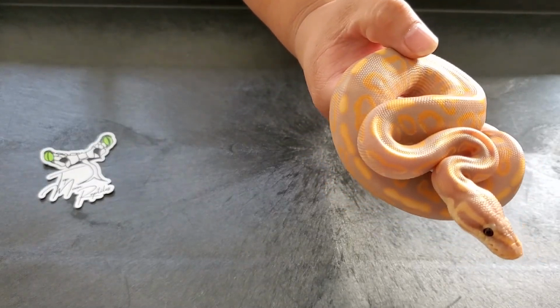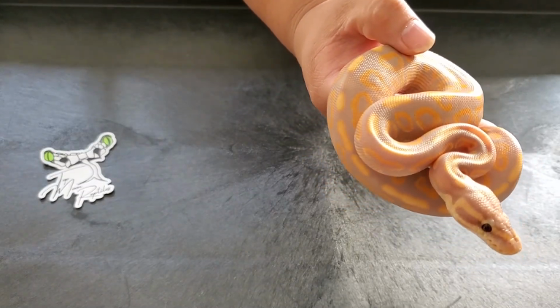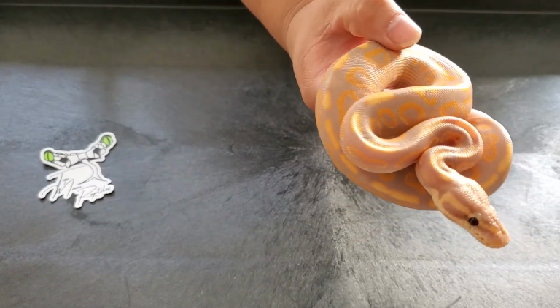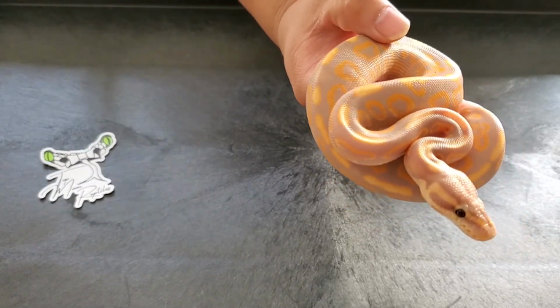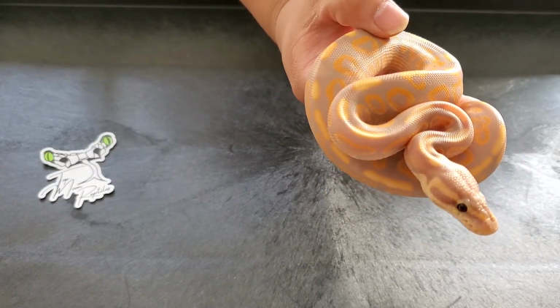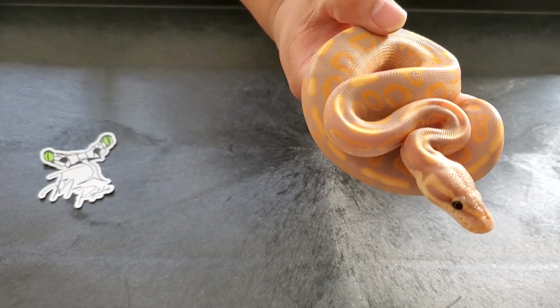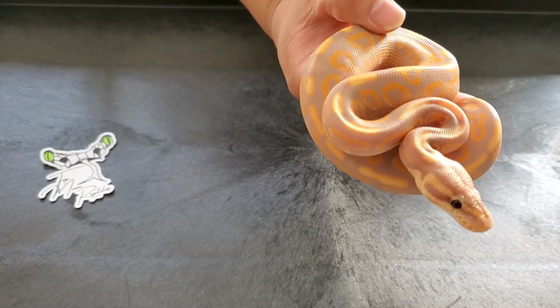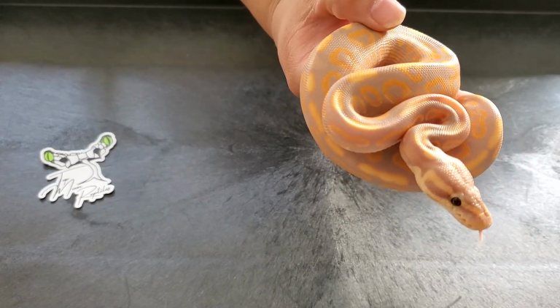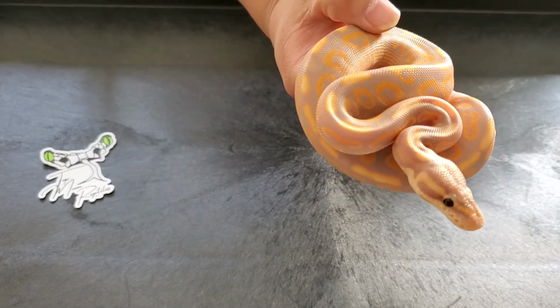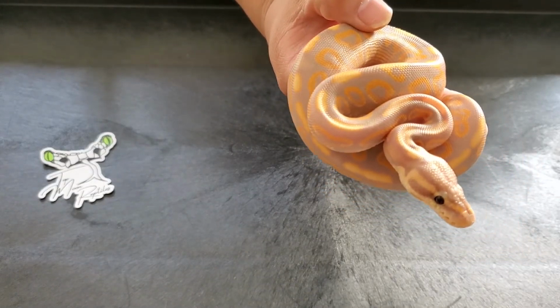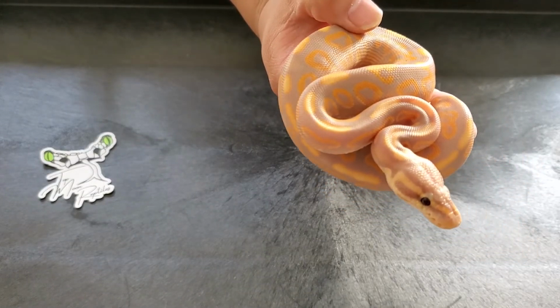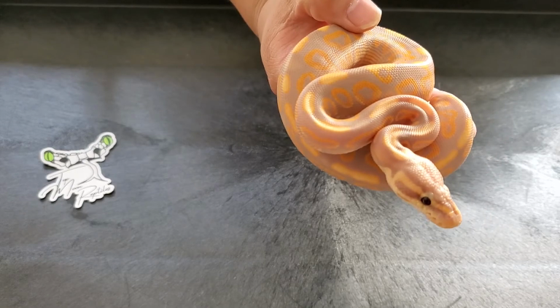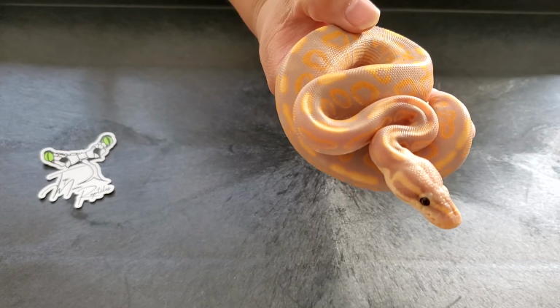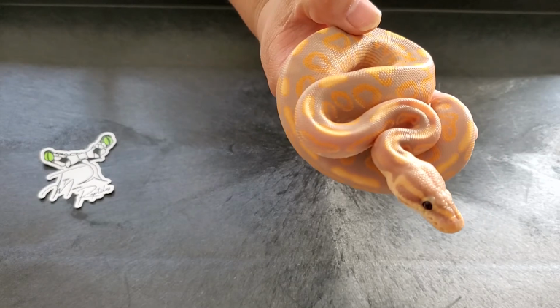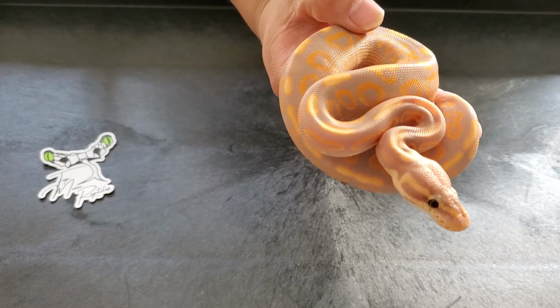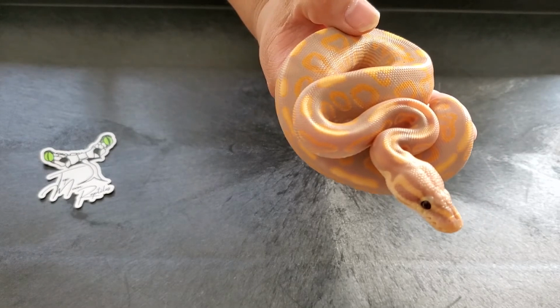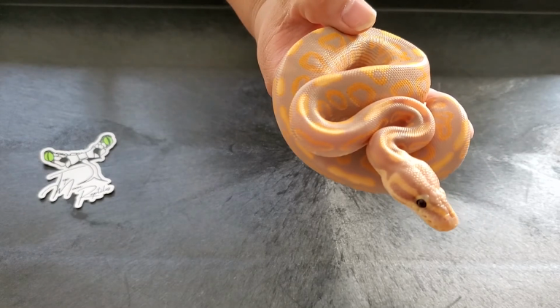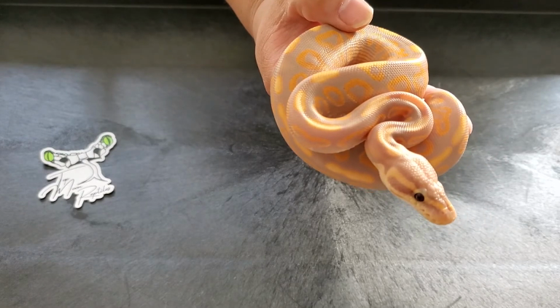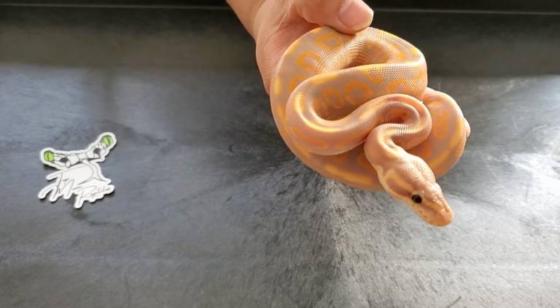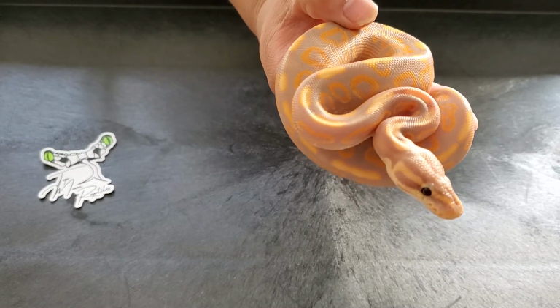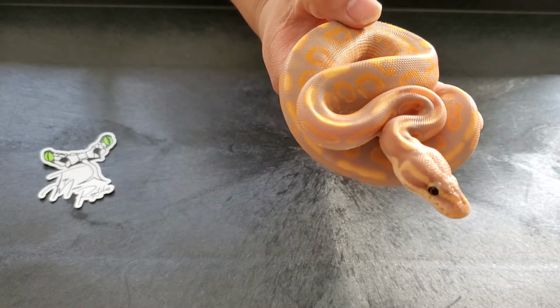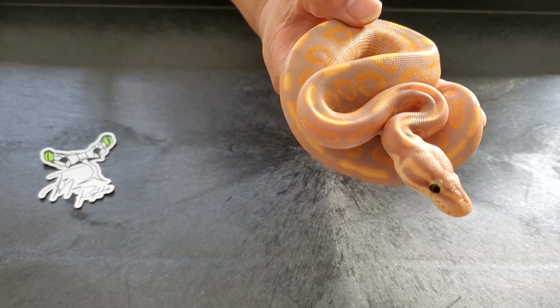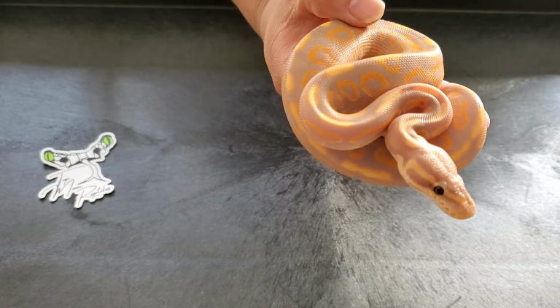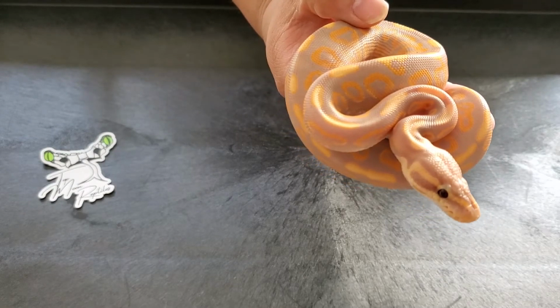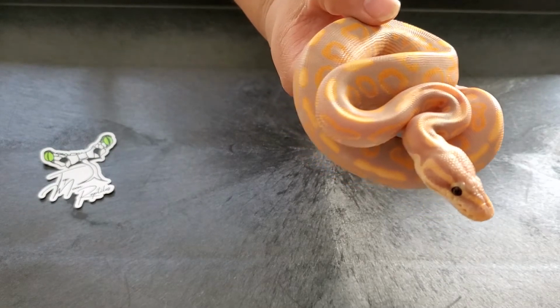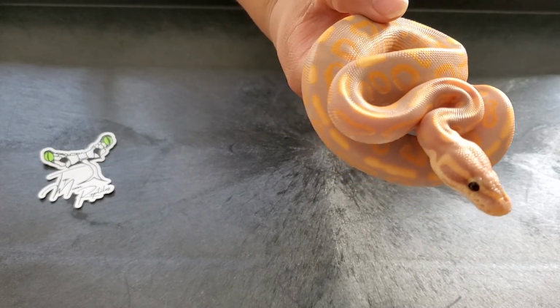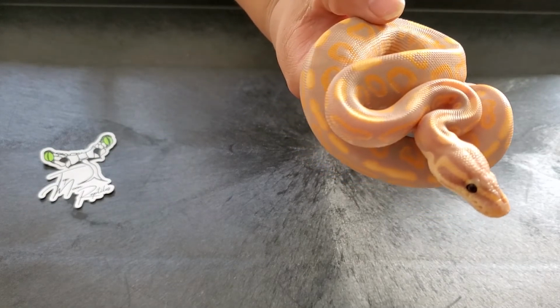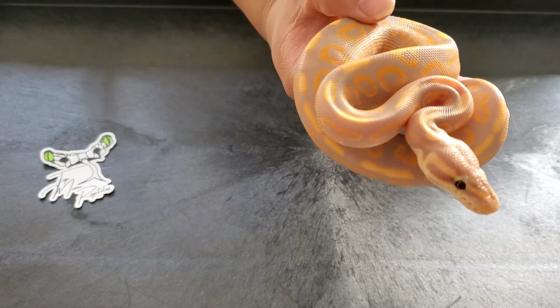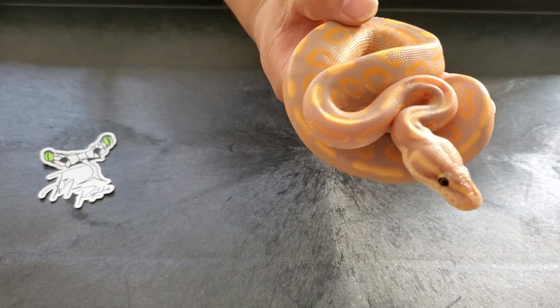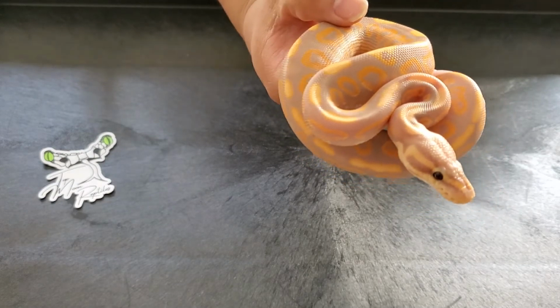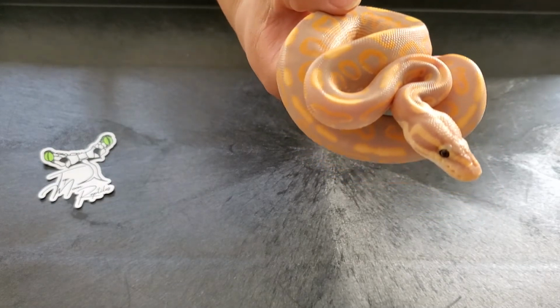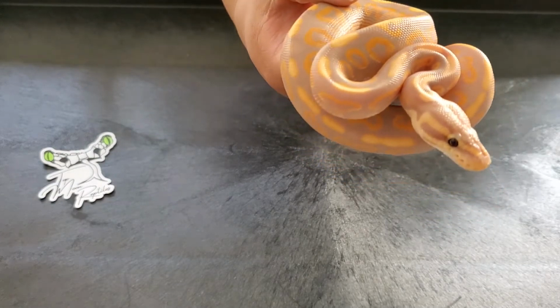Got this guy from Garrick at Royal Constrictor Designs. Super happy with him.